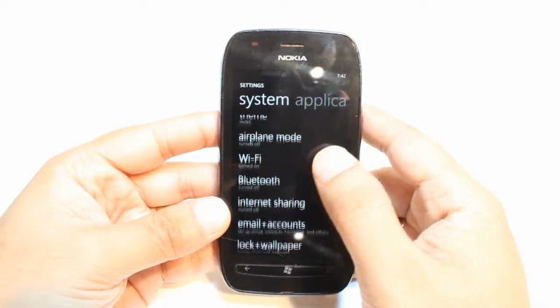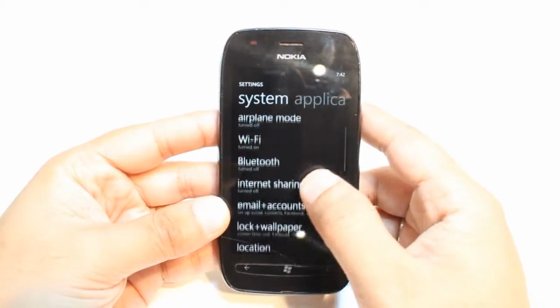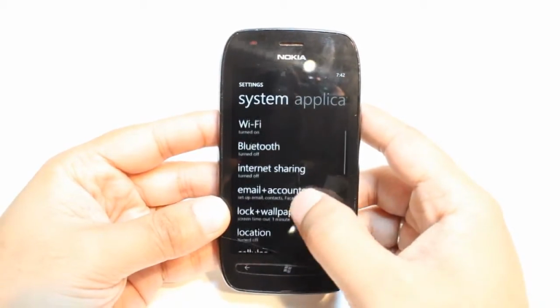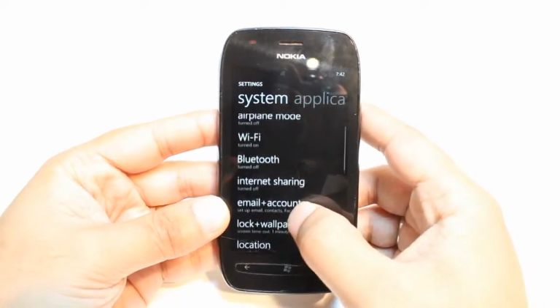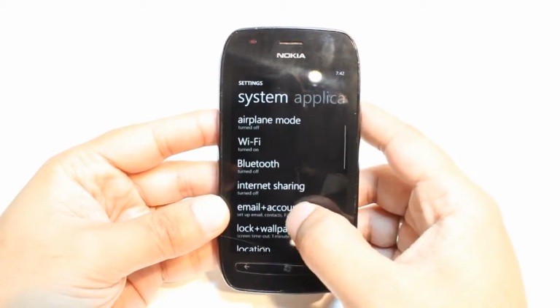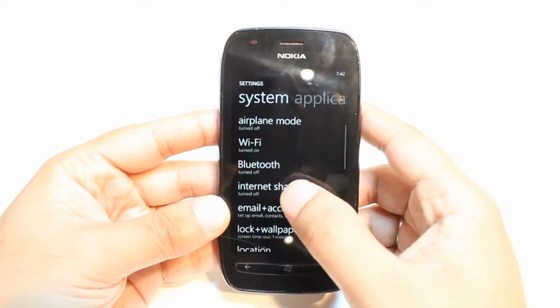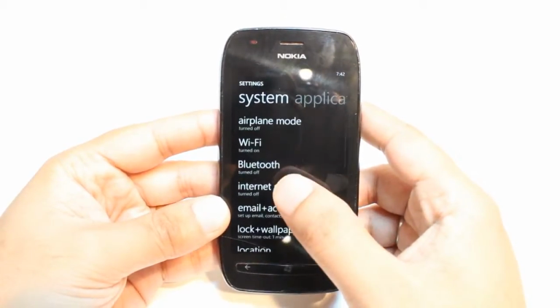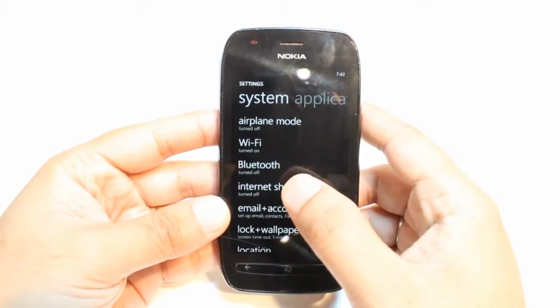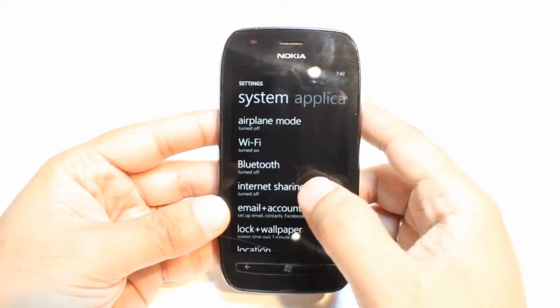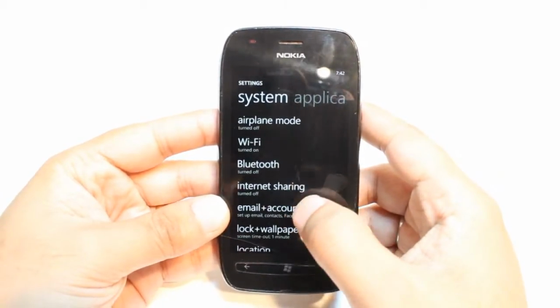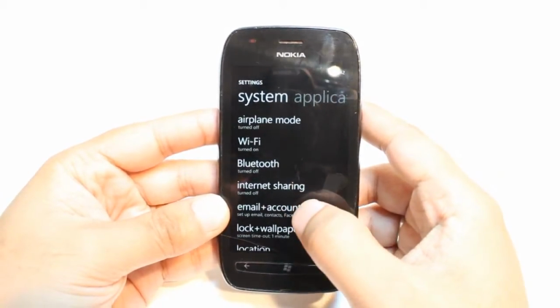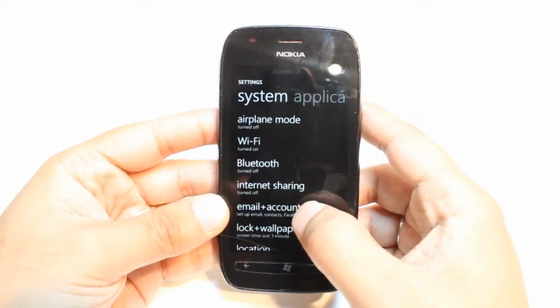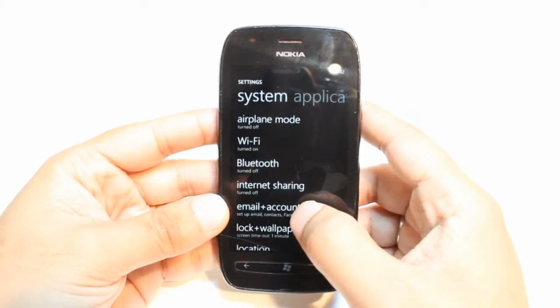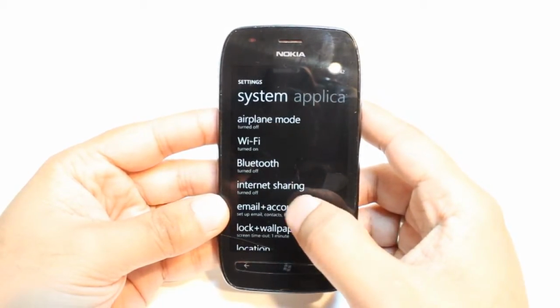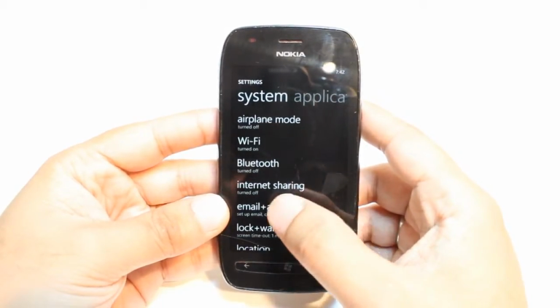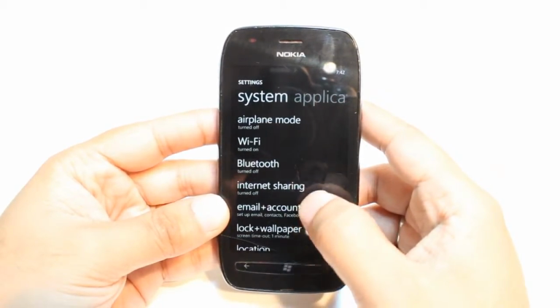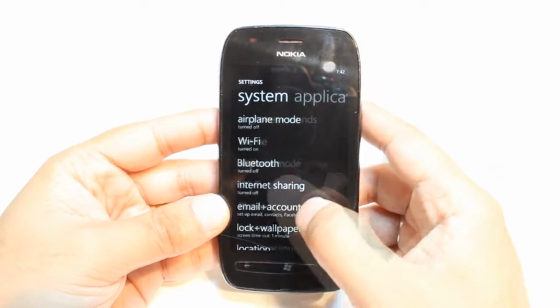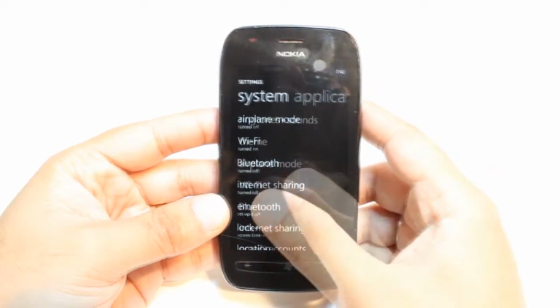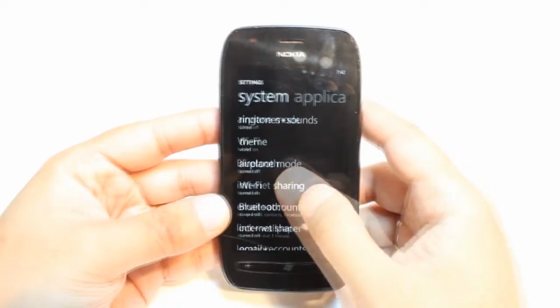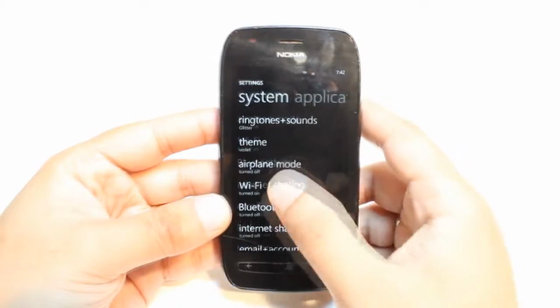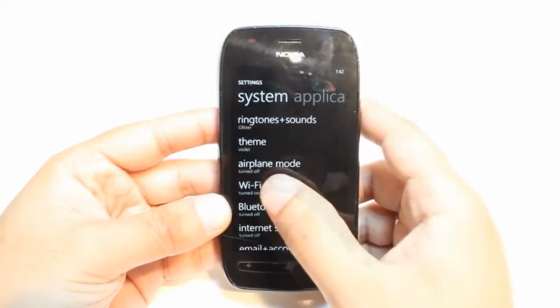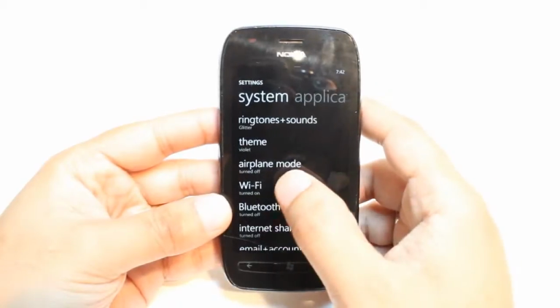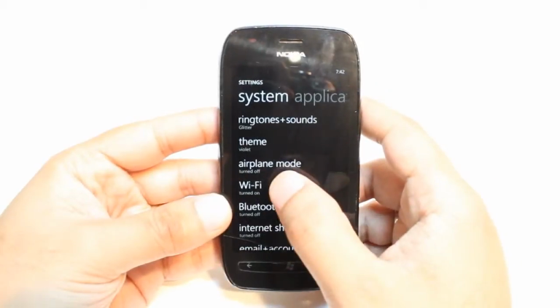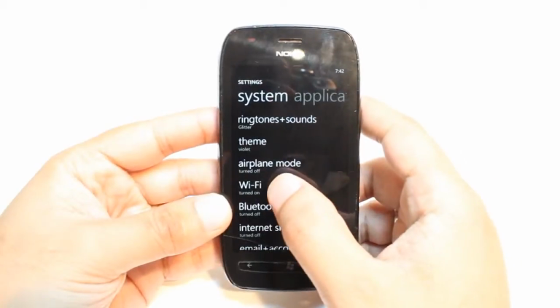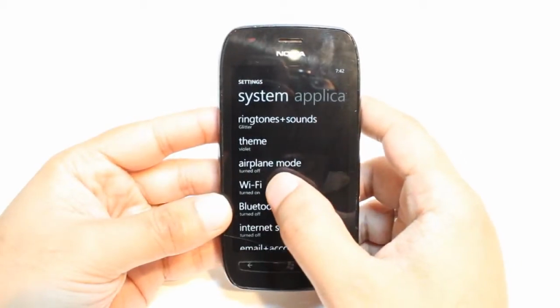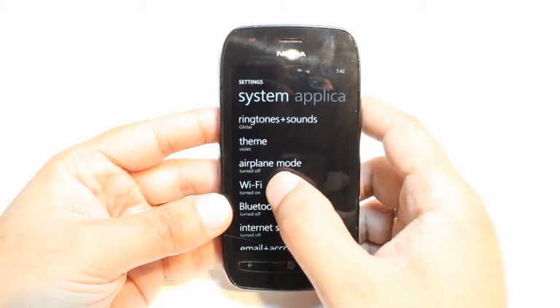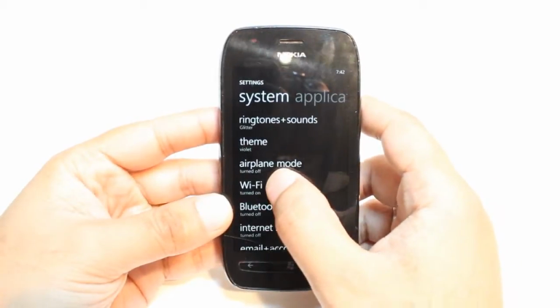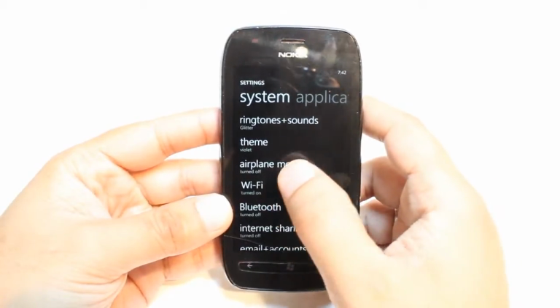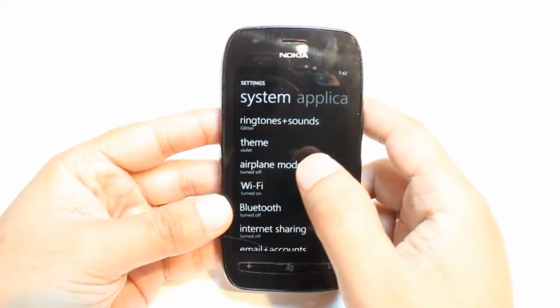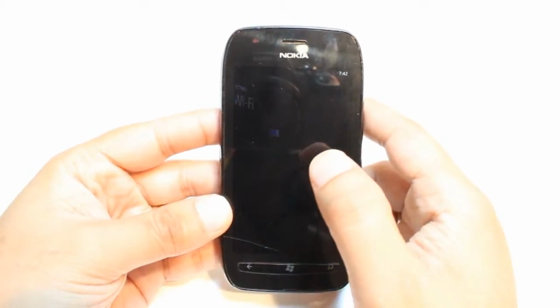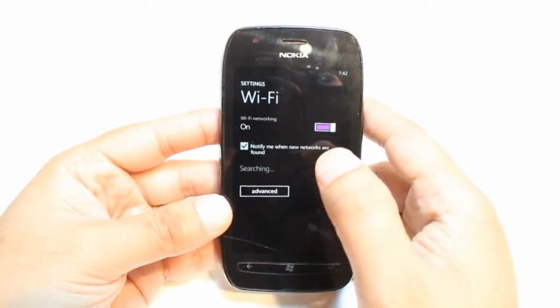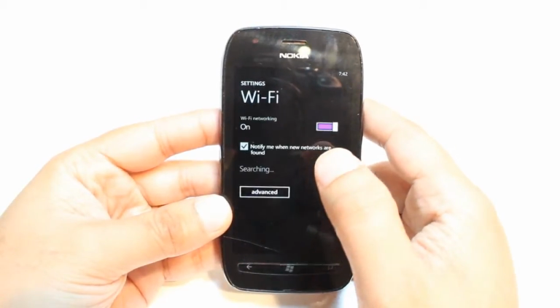Here you have to find the option Internet Wi-Fi, as you see this one. Tap this one.